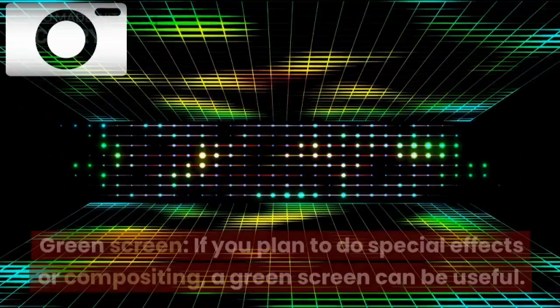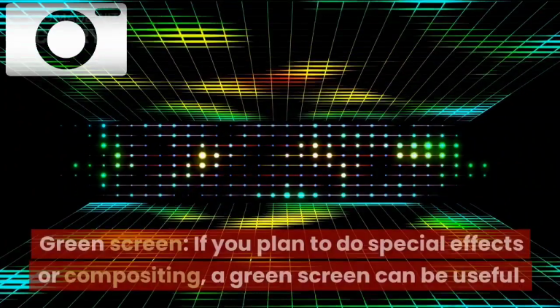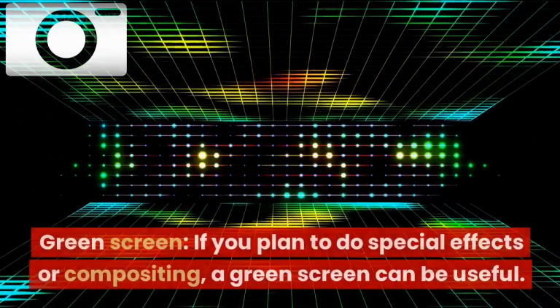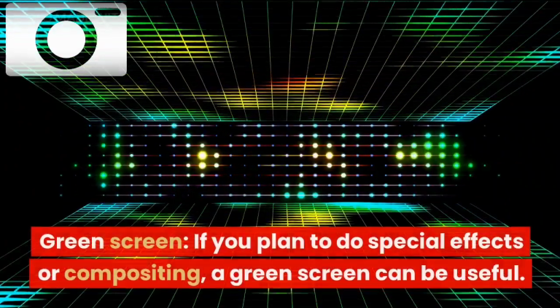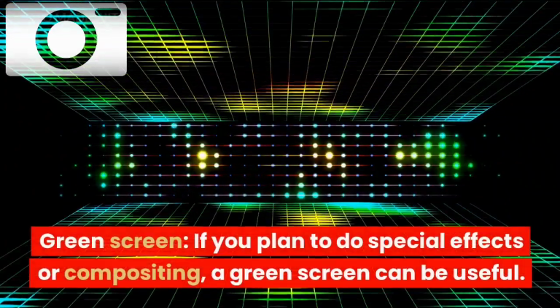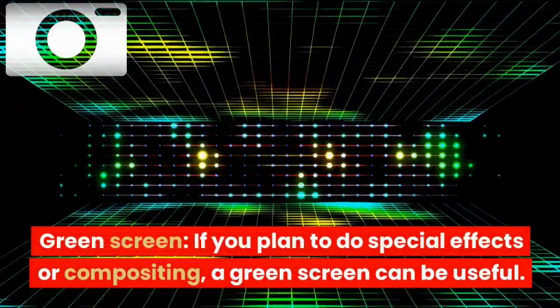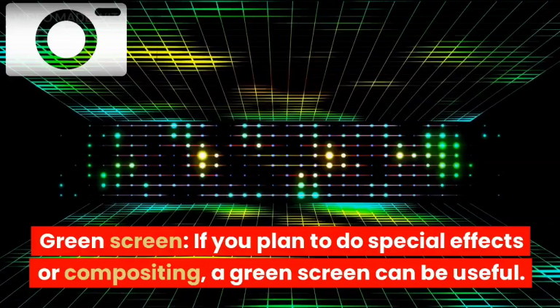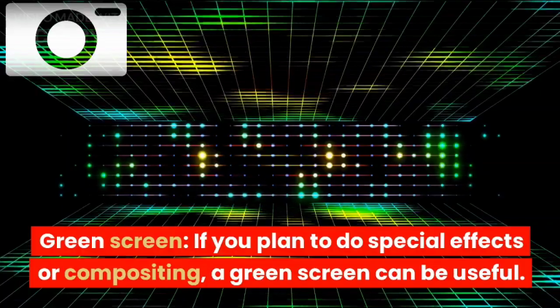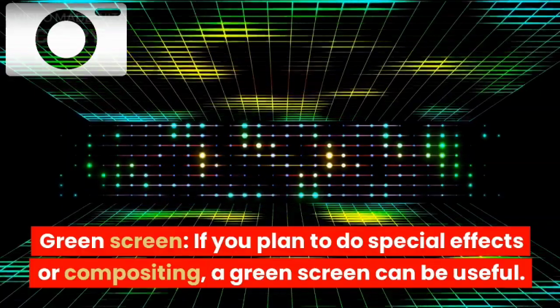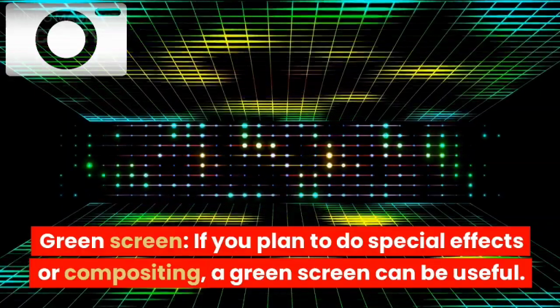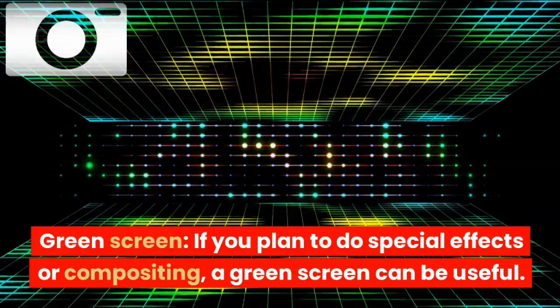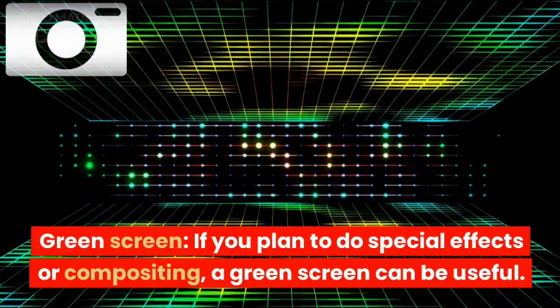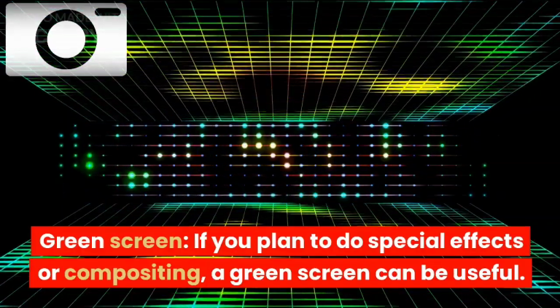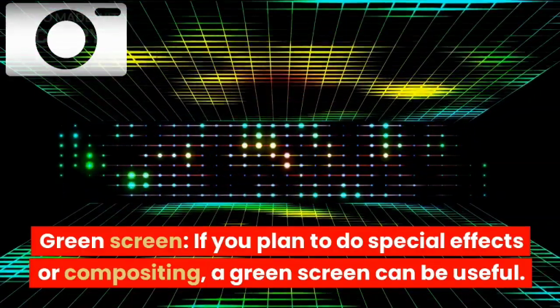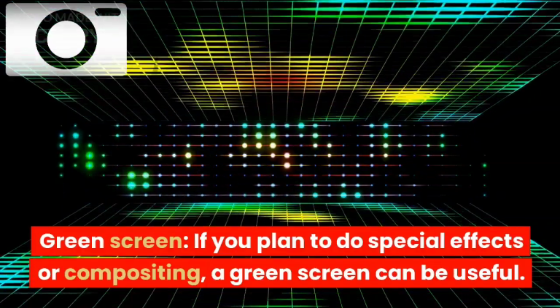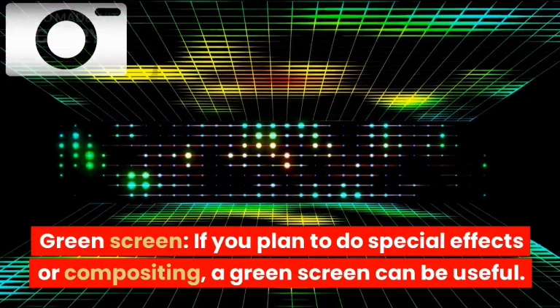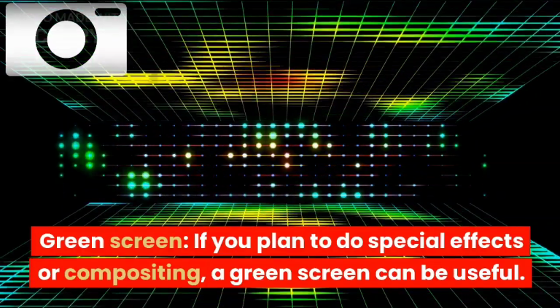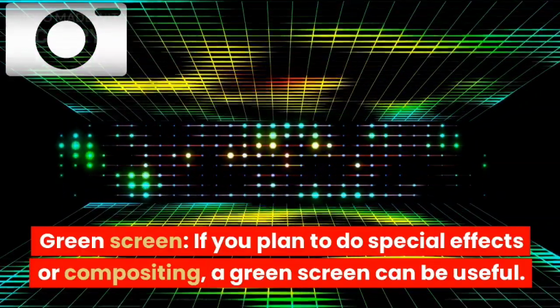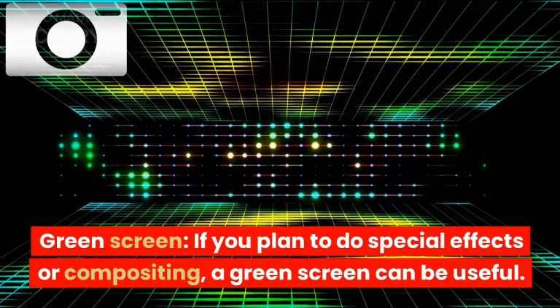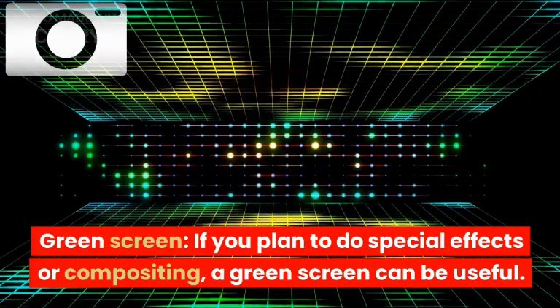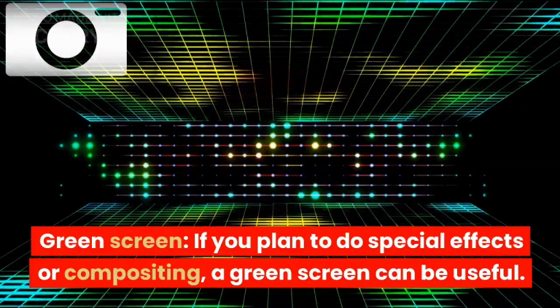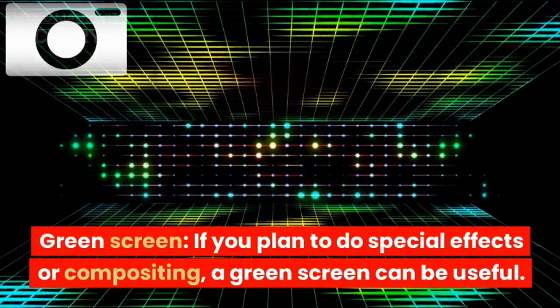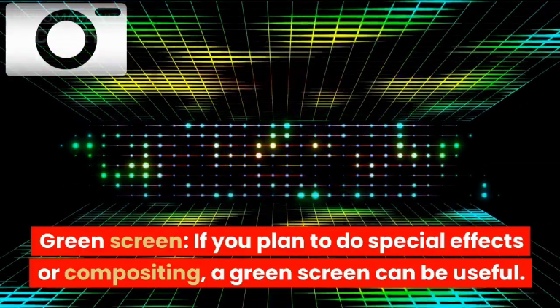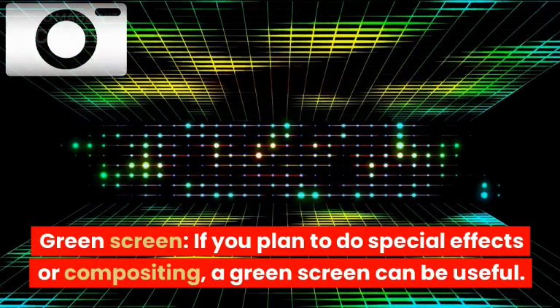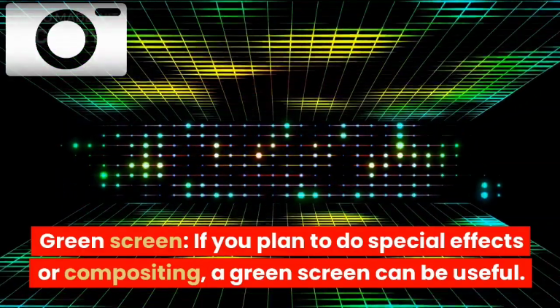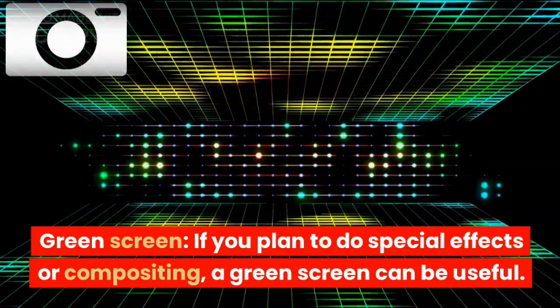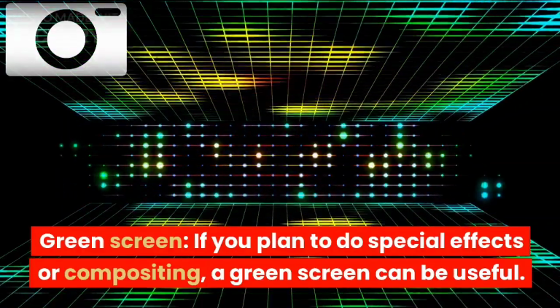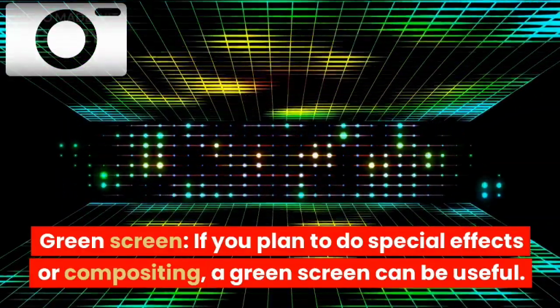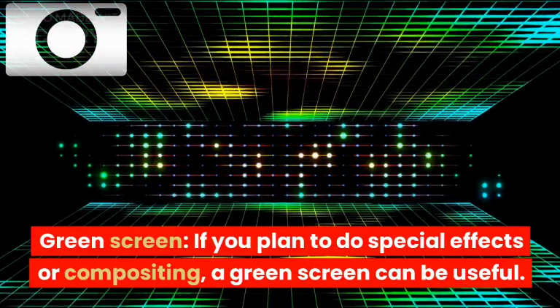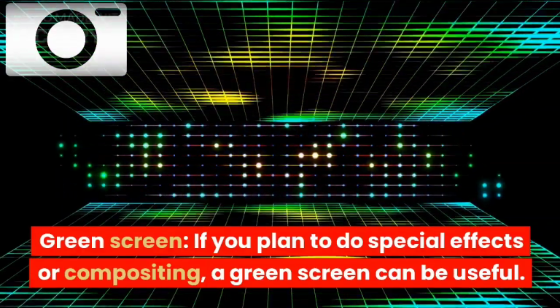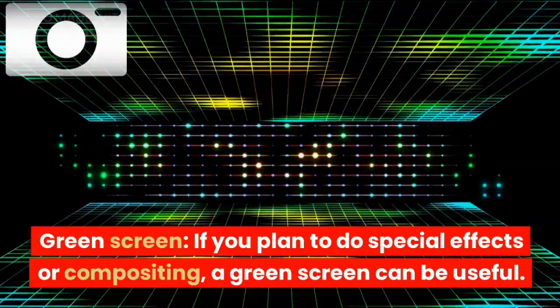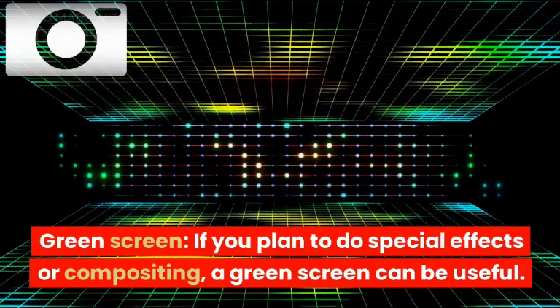Green screen: if you plan to do special effects or compositing, a green screen can be useful.